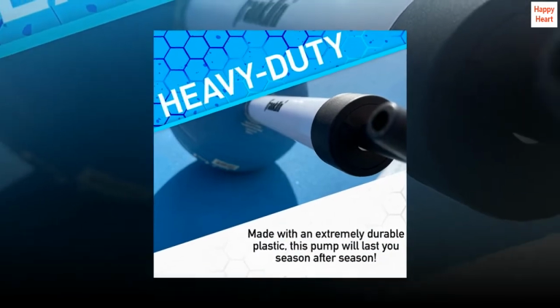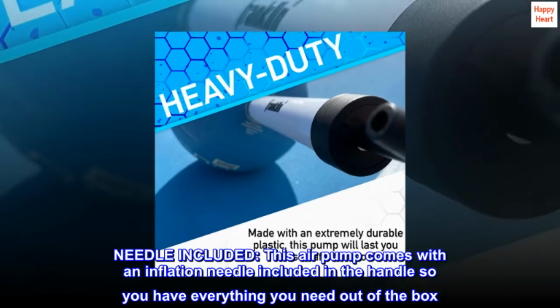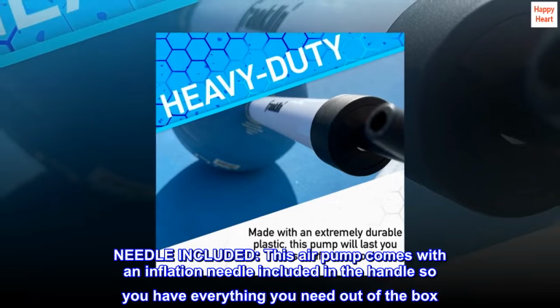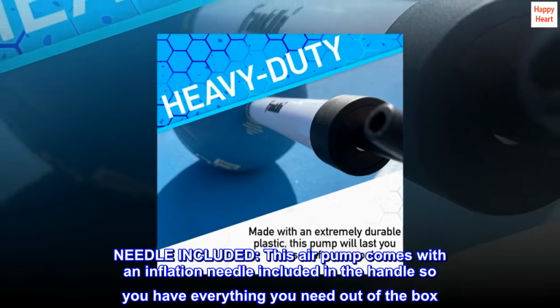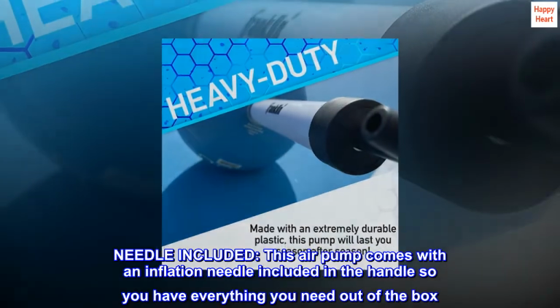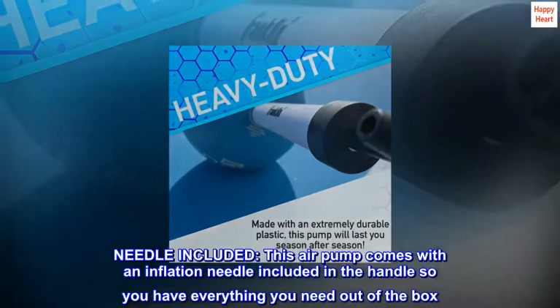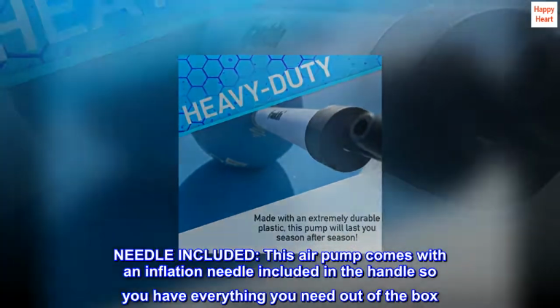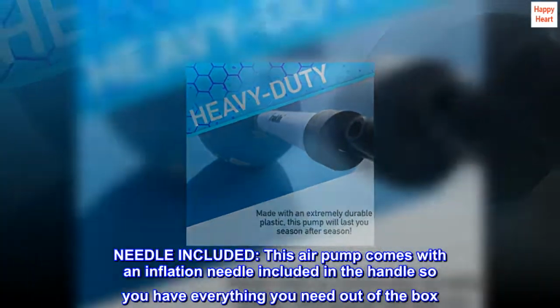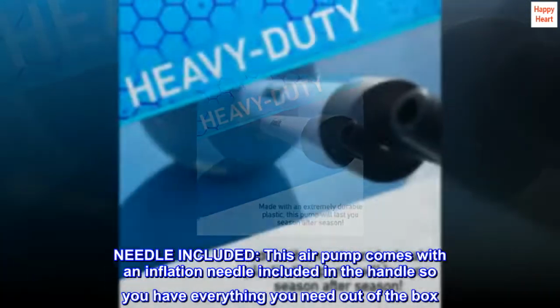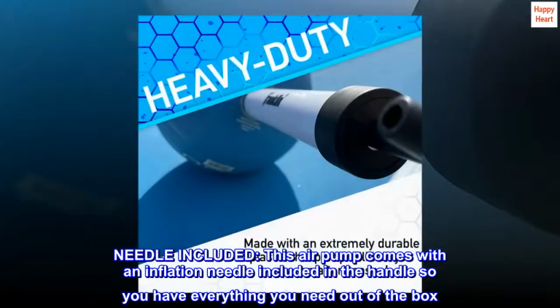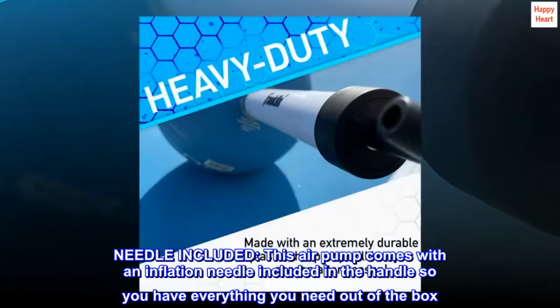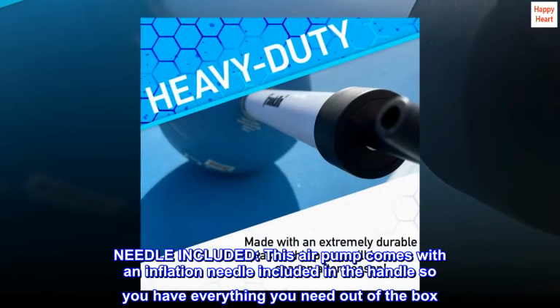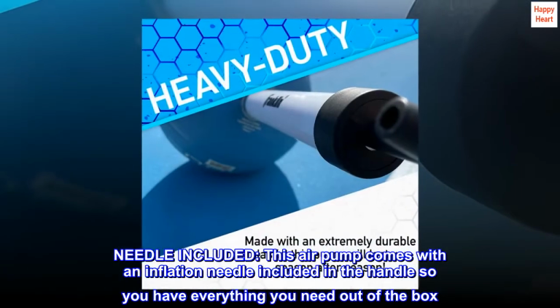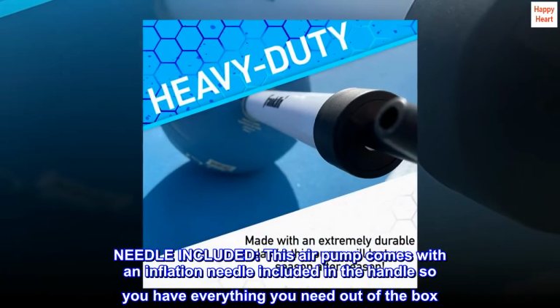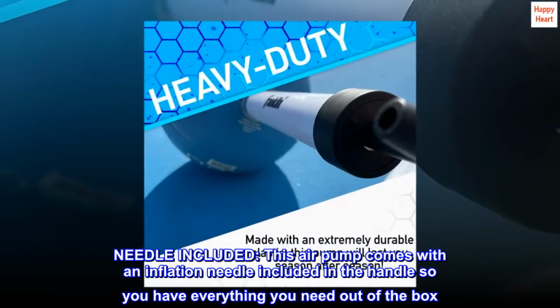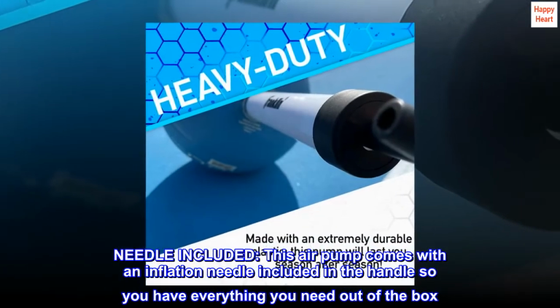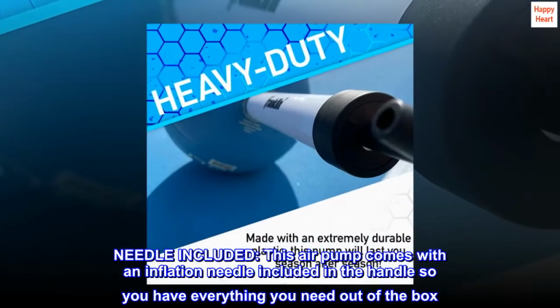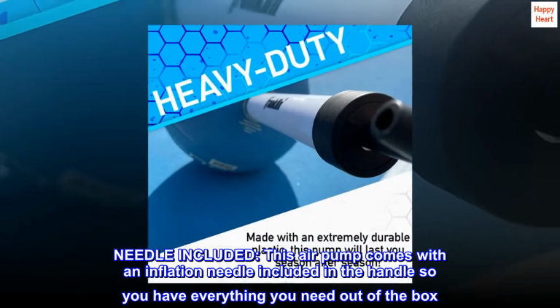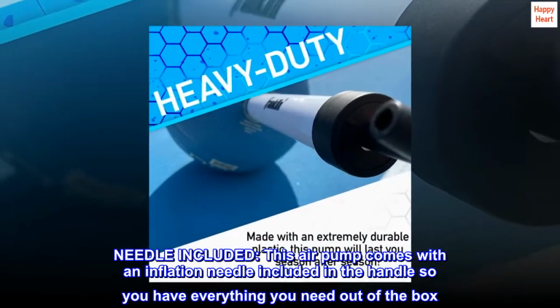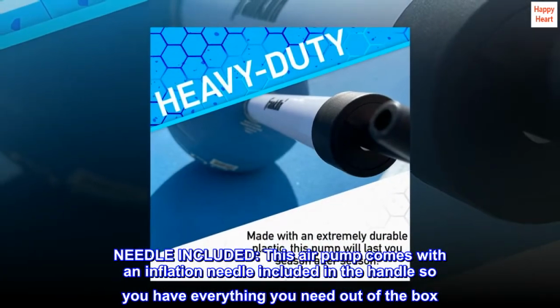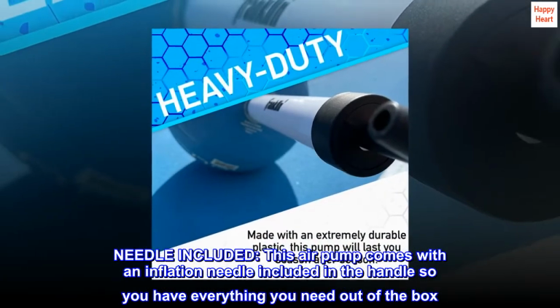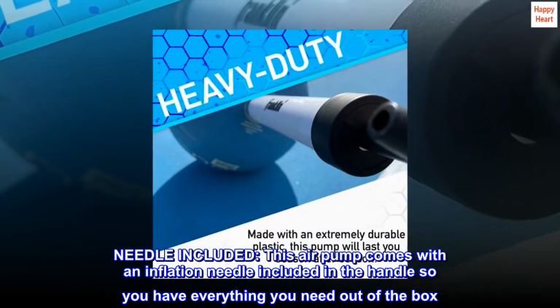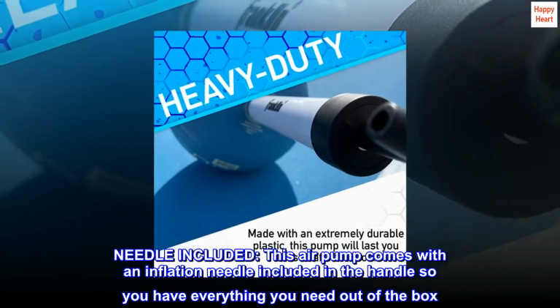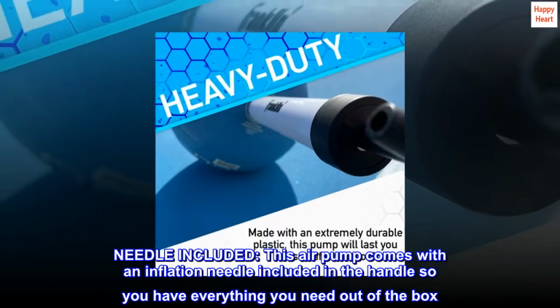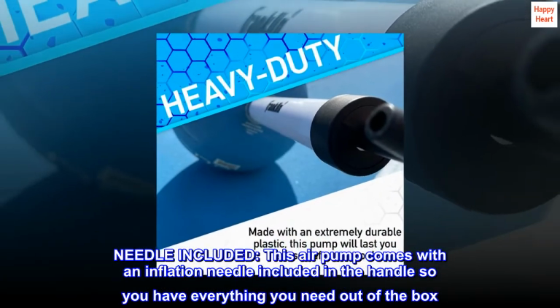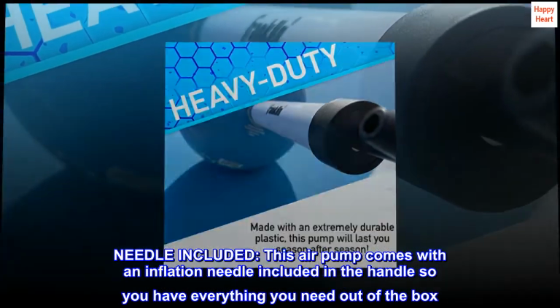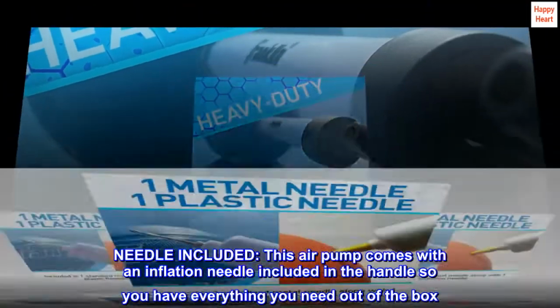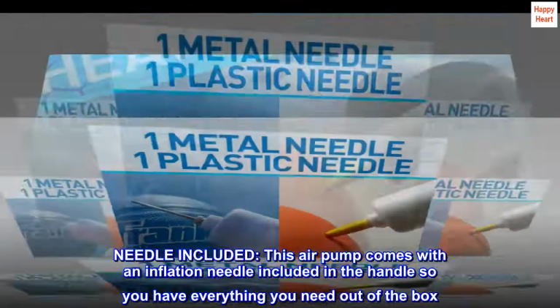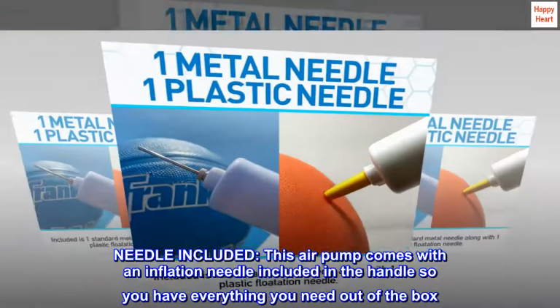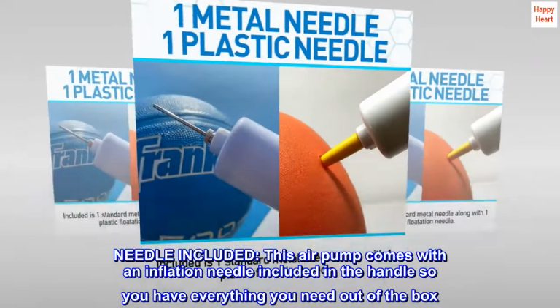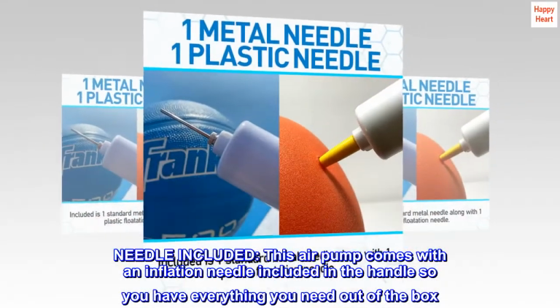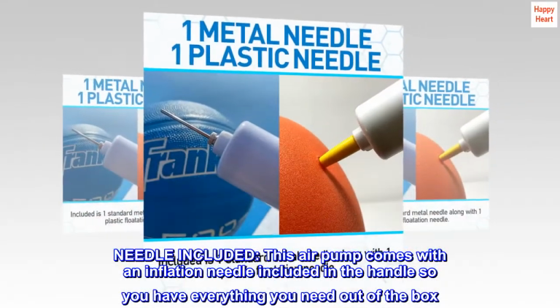Needle included. This air pump comes with an inflation needle included in the handle, so you have everything you need out of the box.